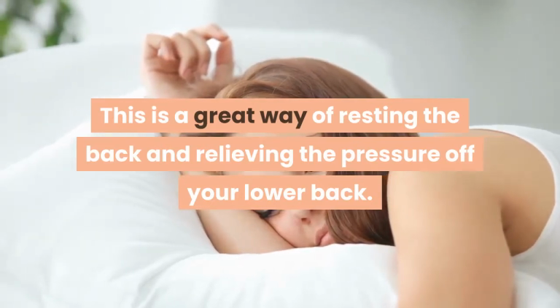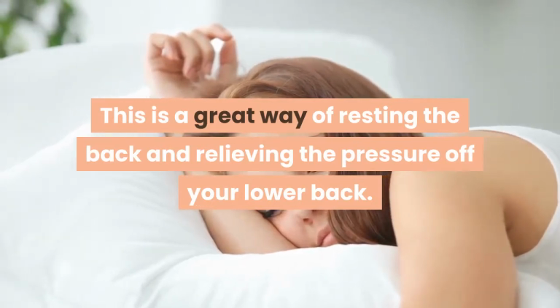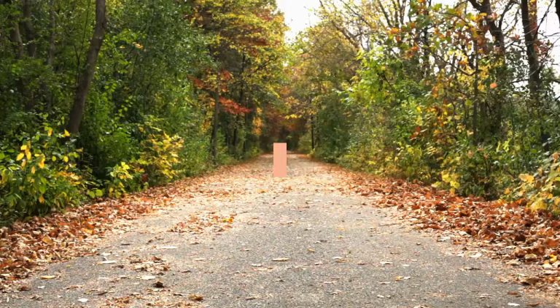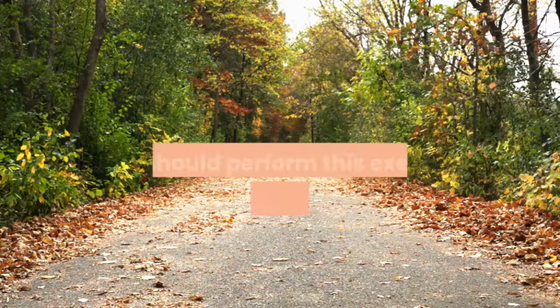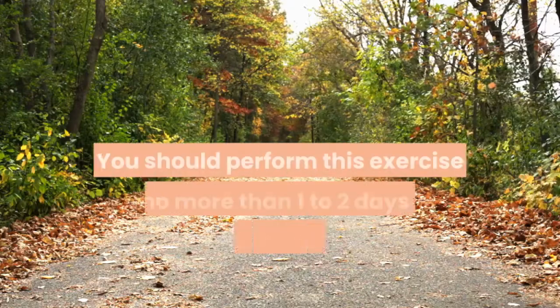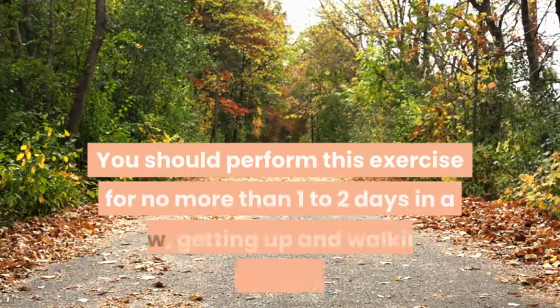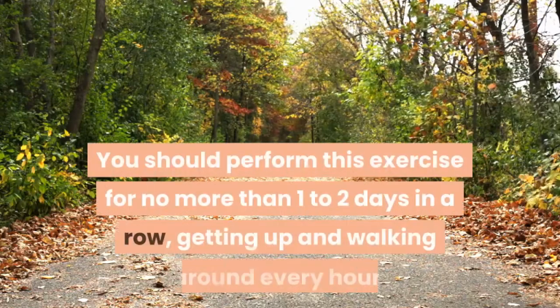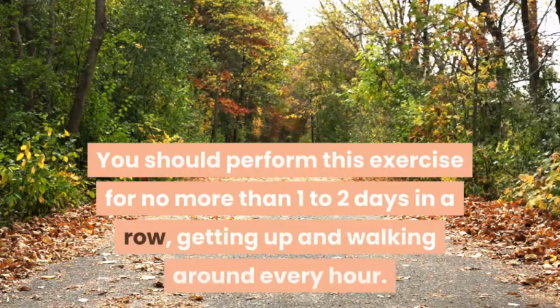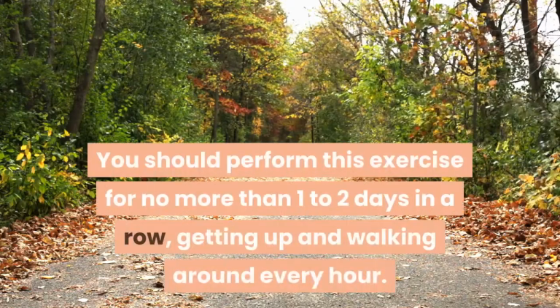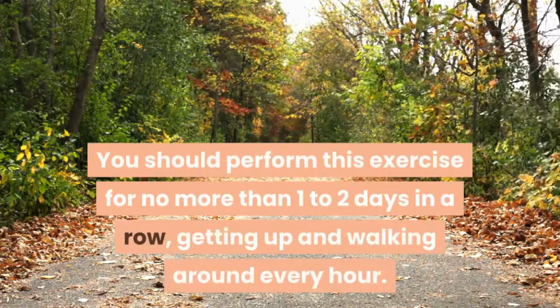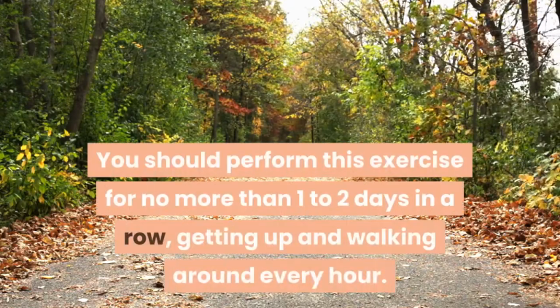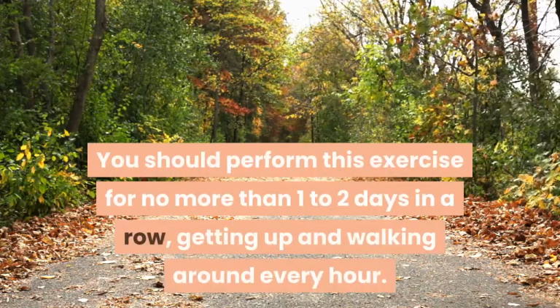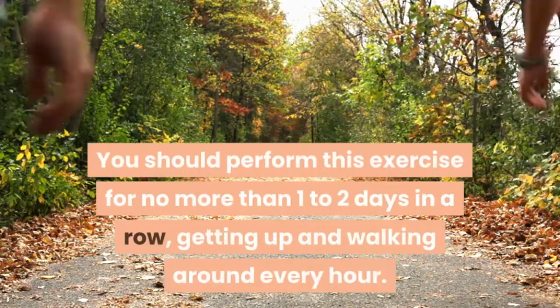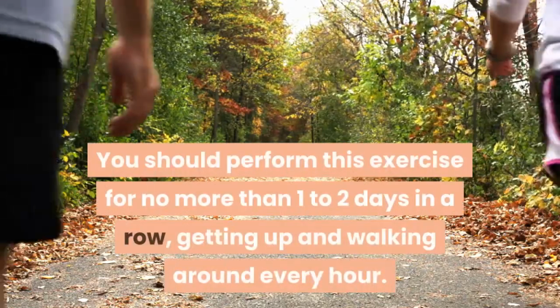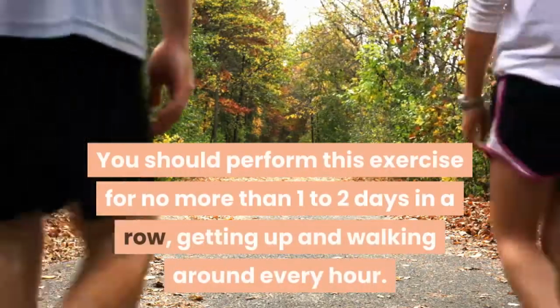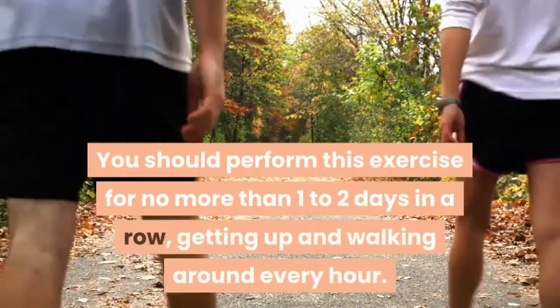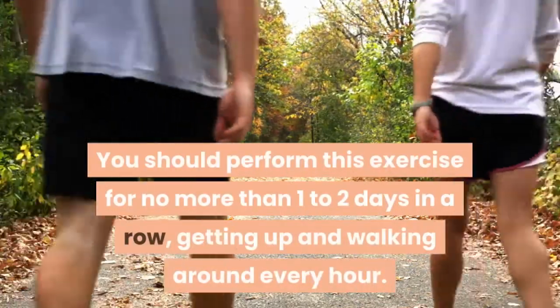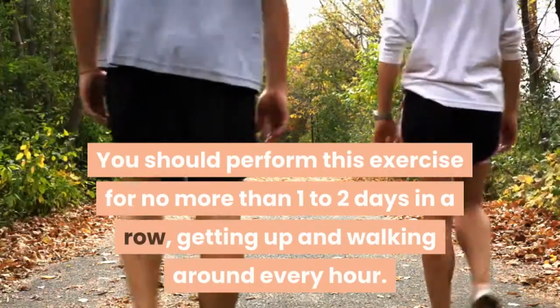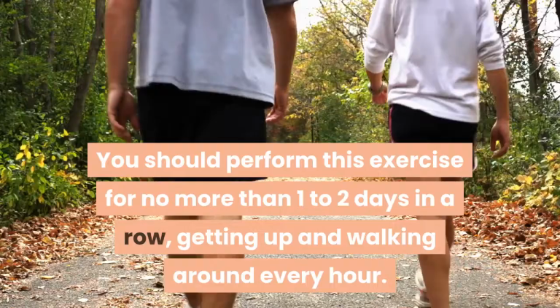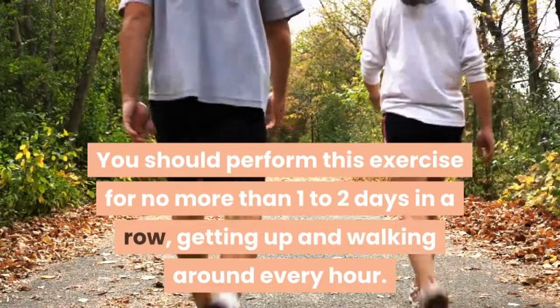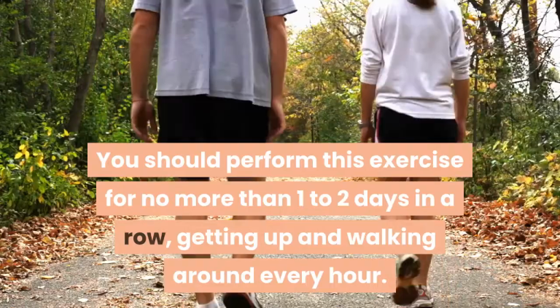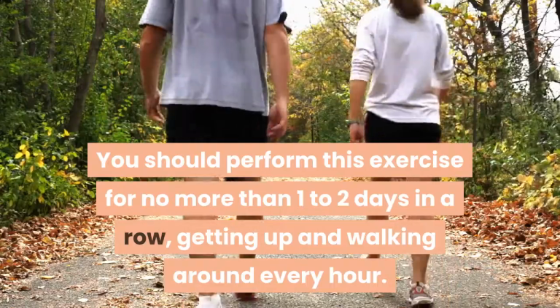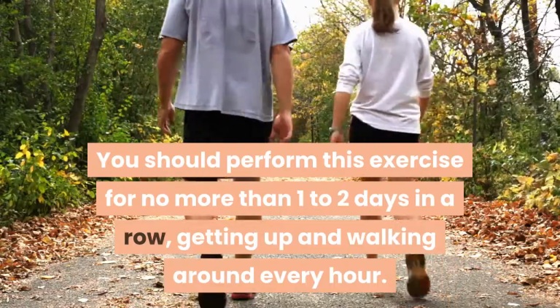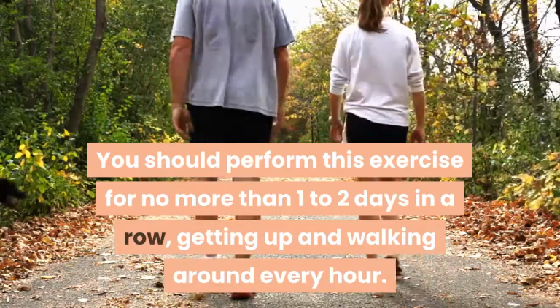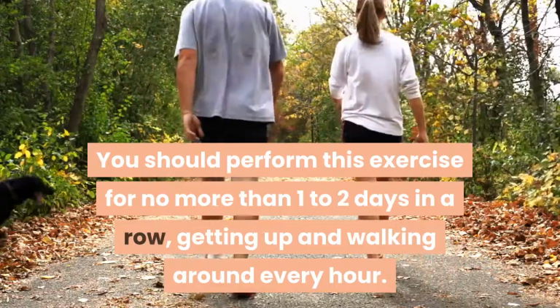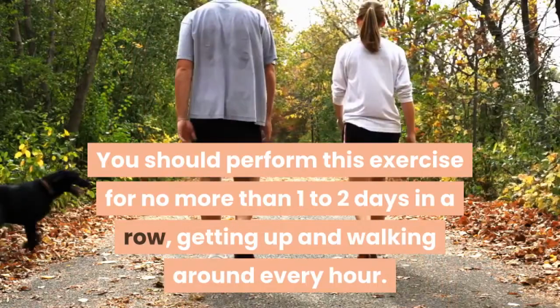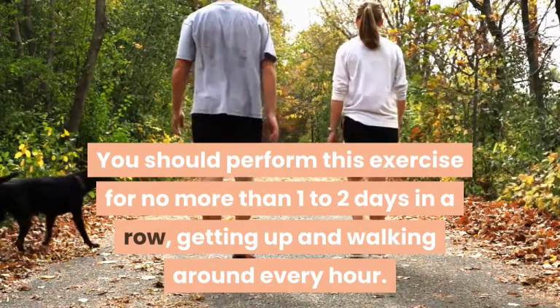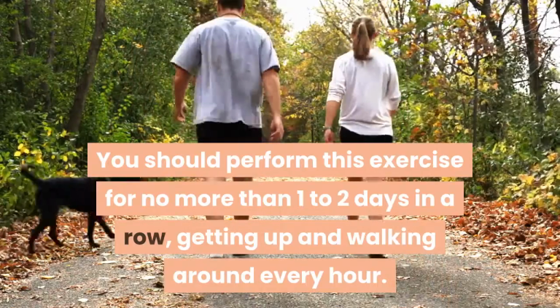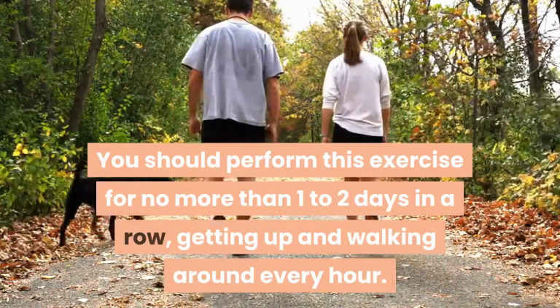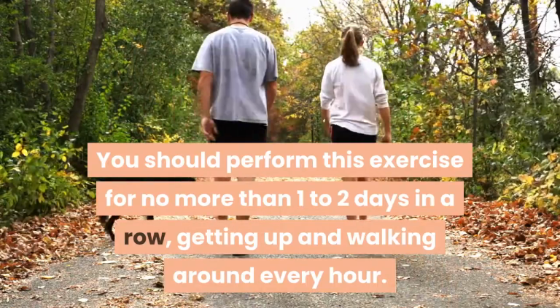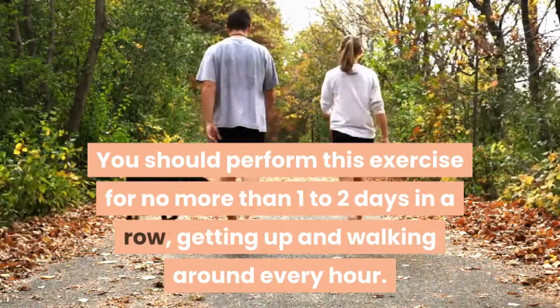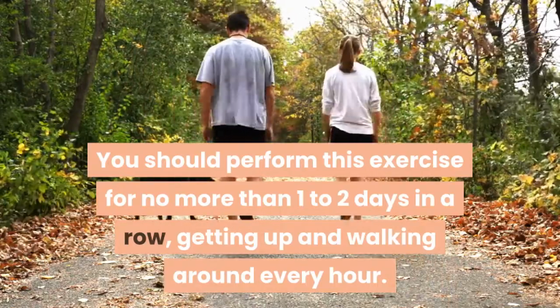This is a great way of resting the back and relieving the pressure off your lower back. You should perform this exercise for no more than one to two days in a row, getting up and walking around every hour.